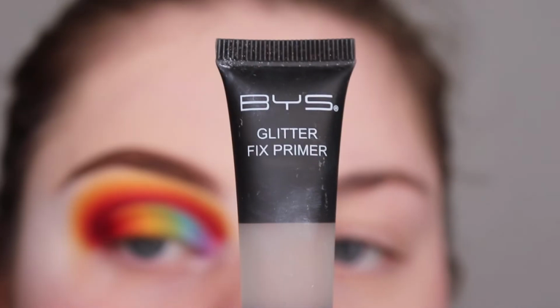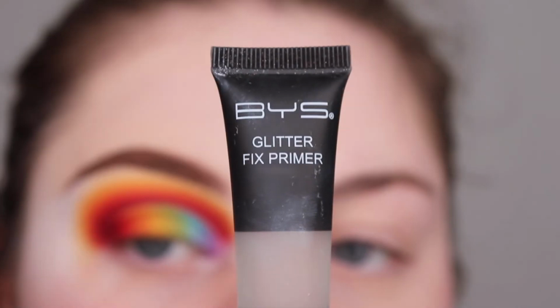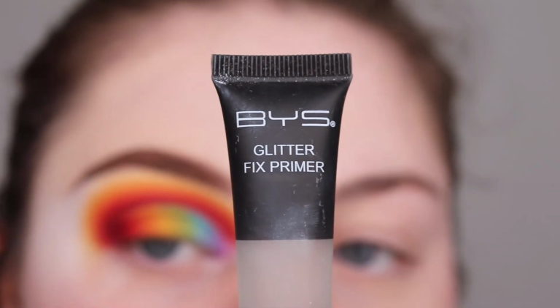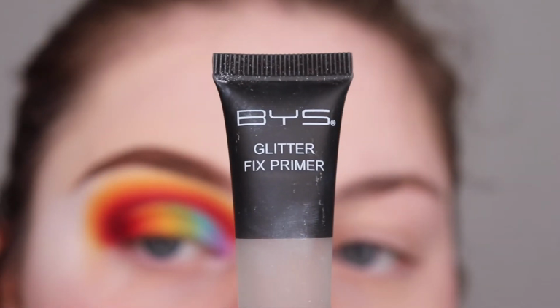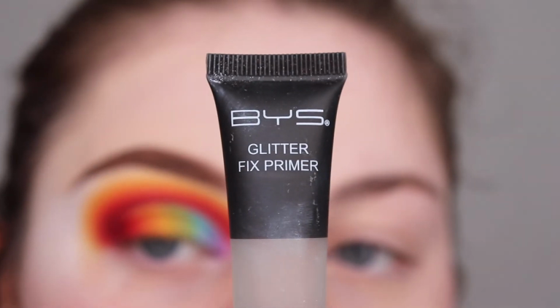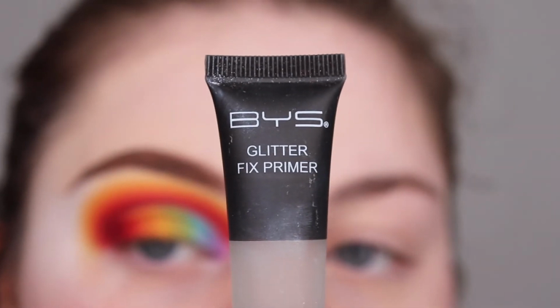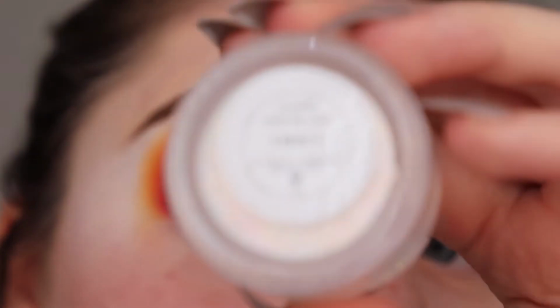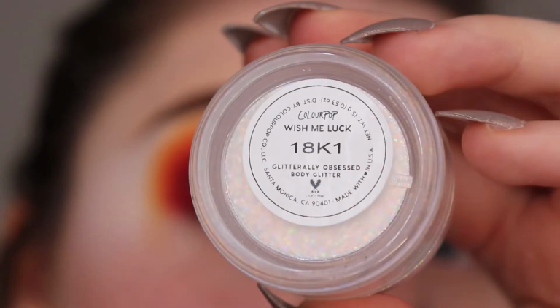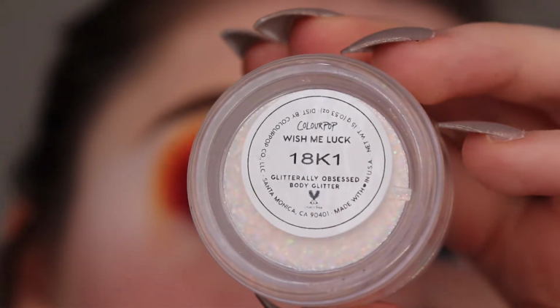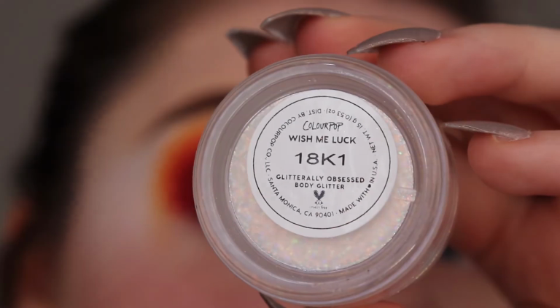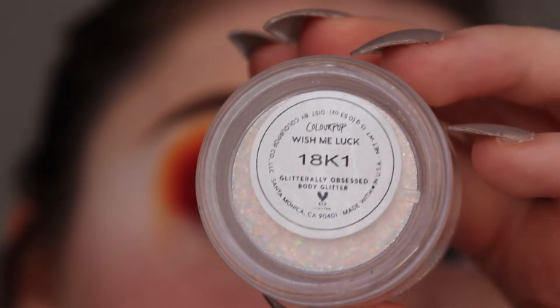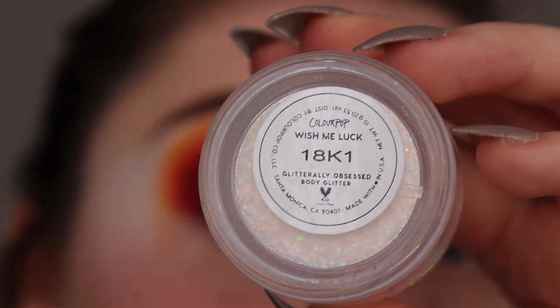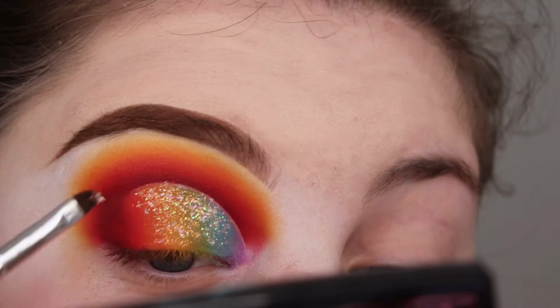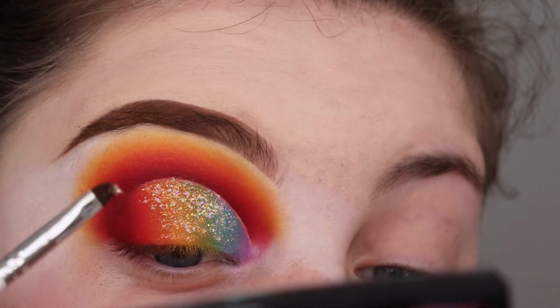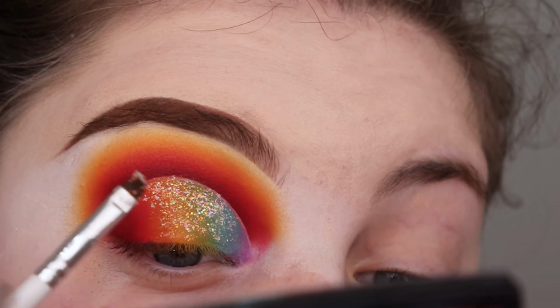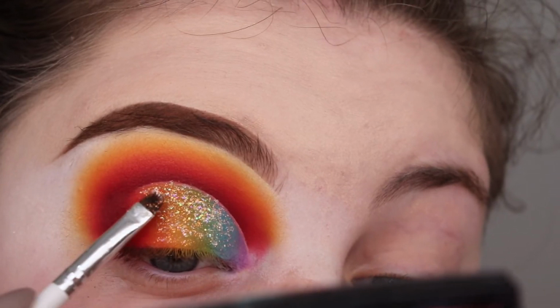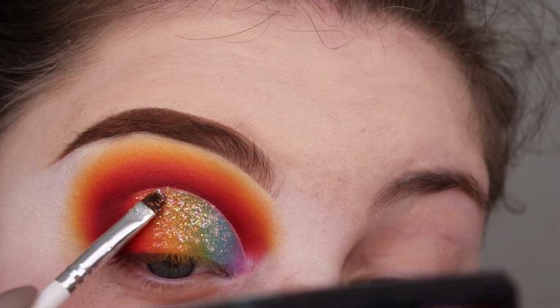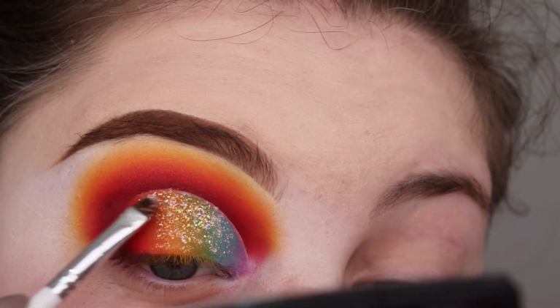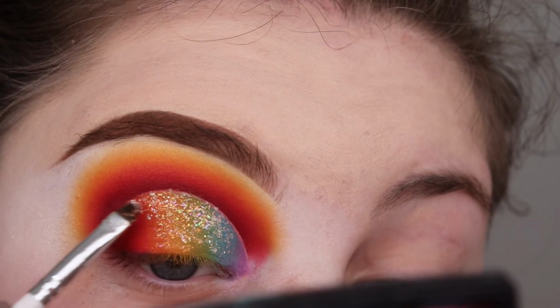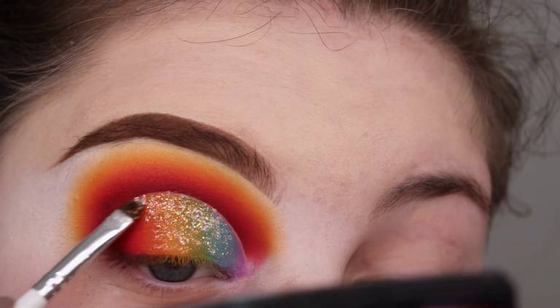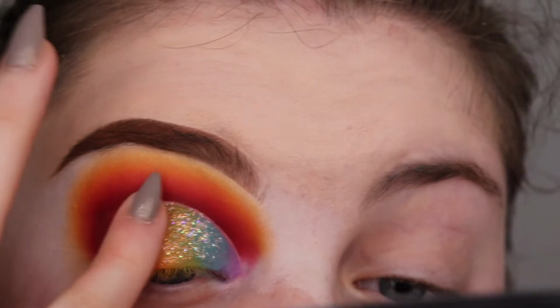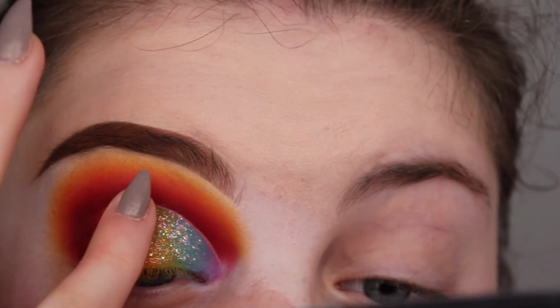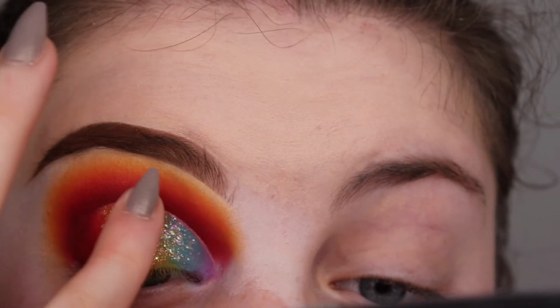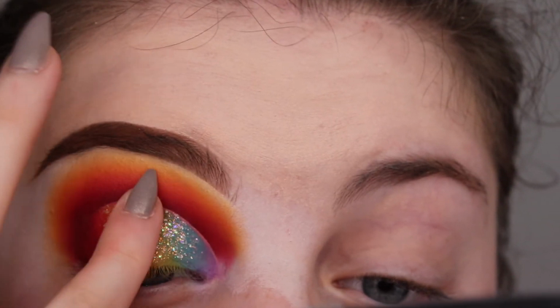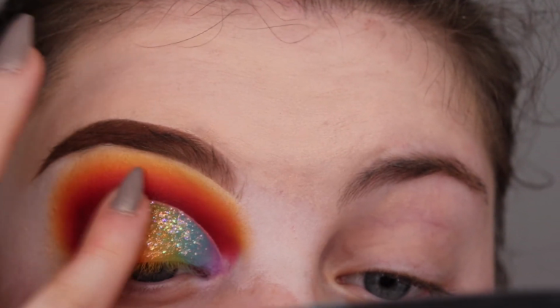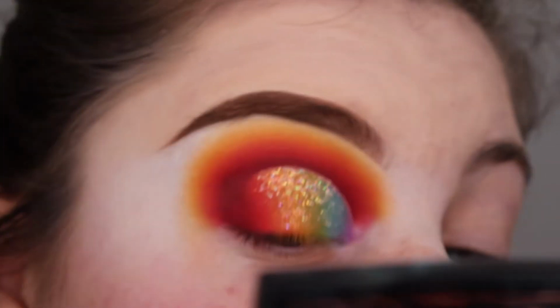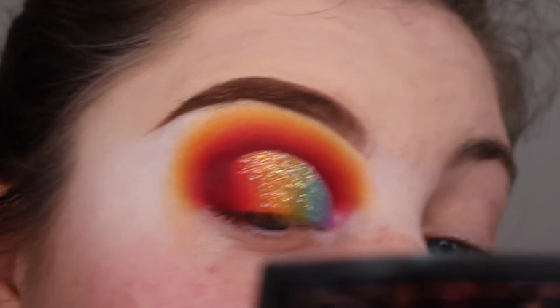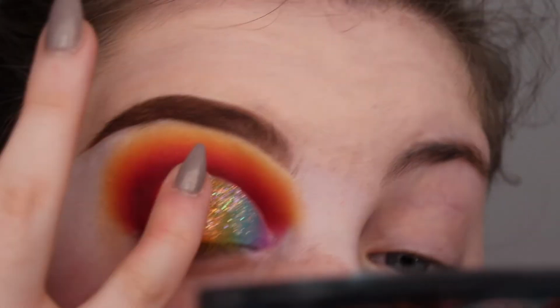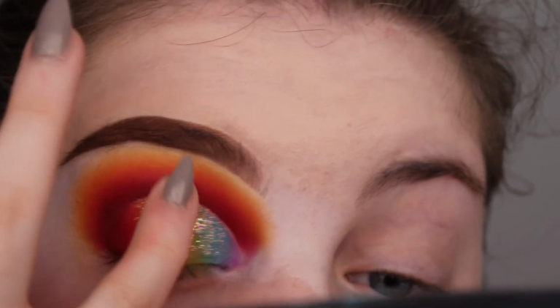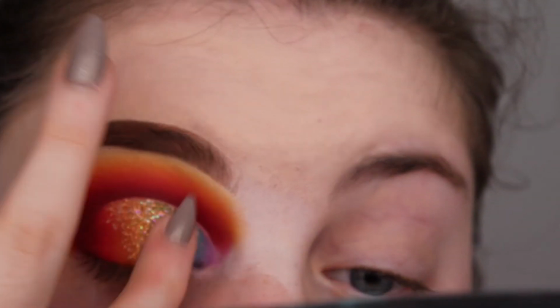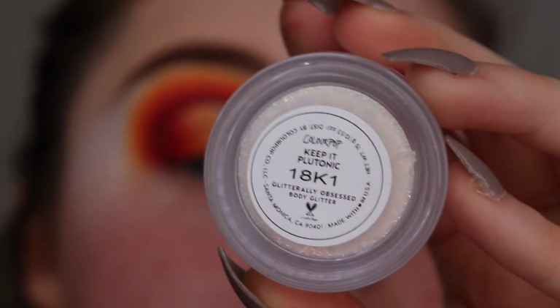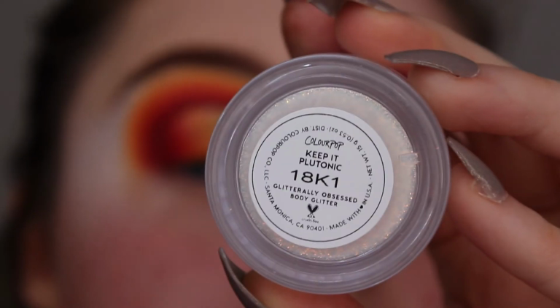Using the BYS Glitter Primer, I'm packing Wish Me Luck and Keep It Plutonic on the lid over our rainbow blend.